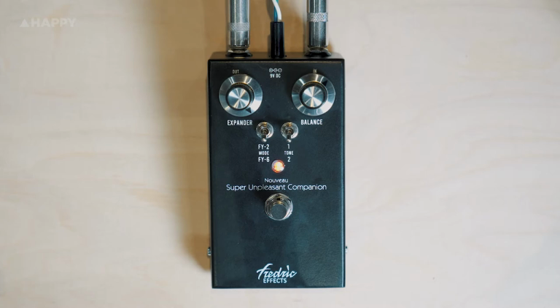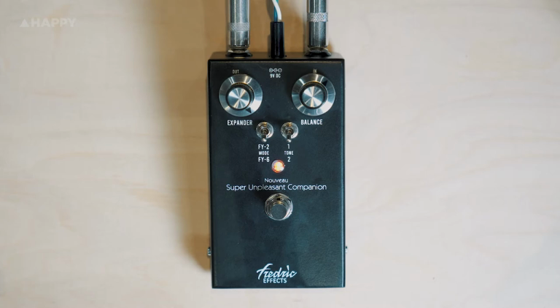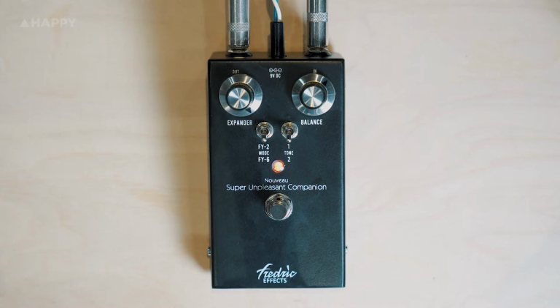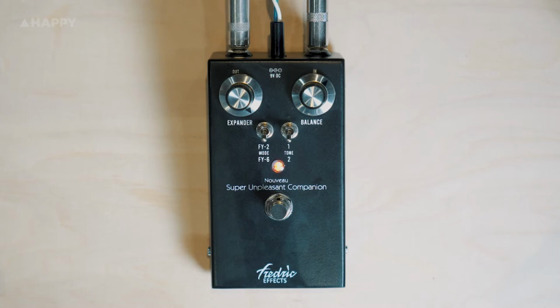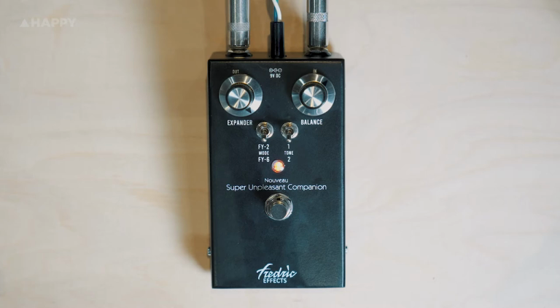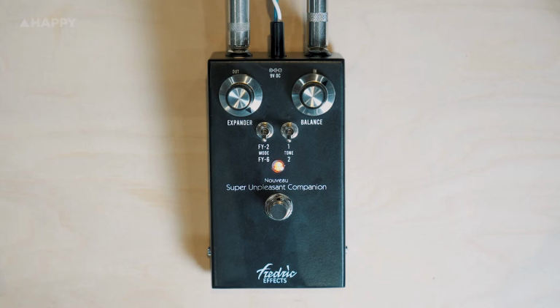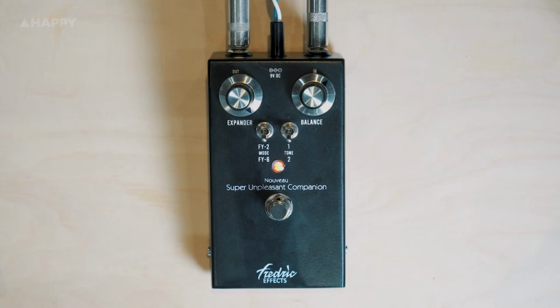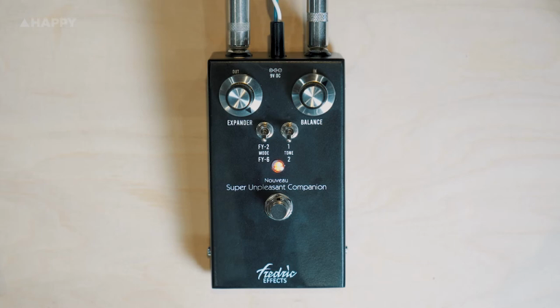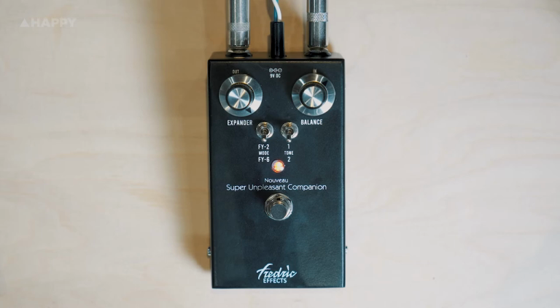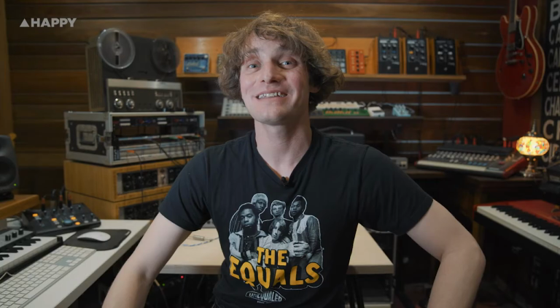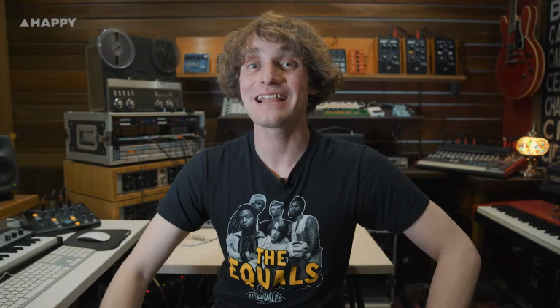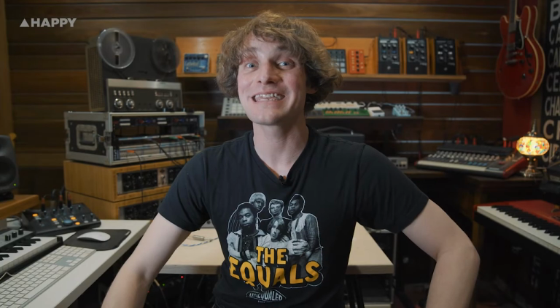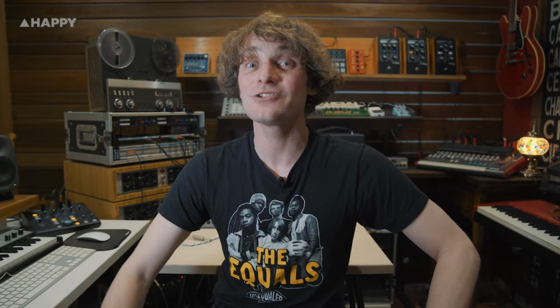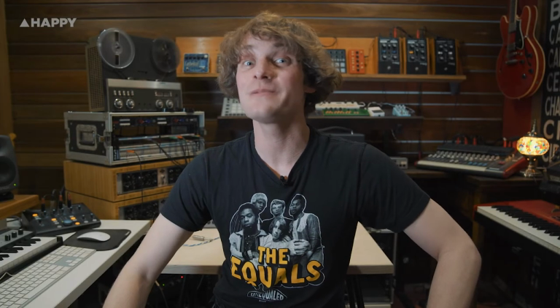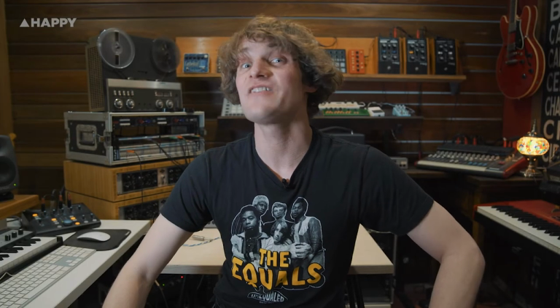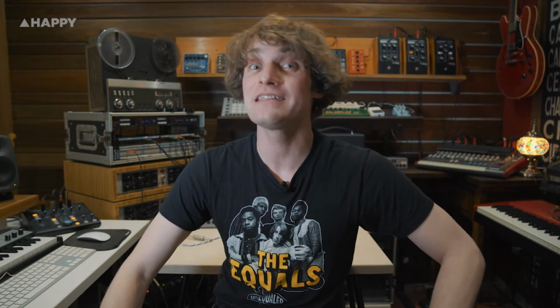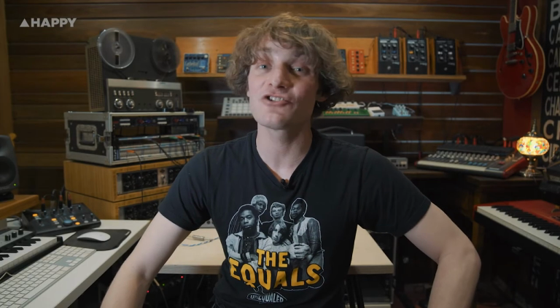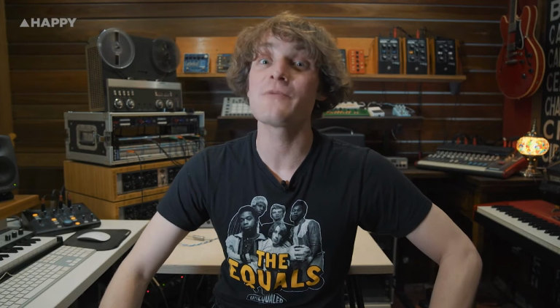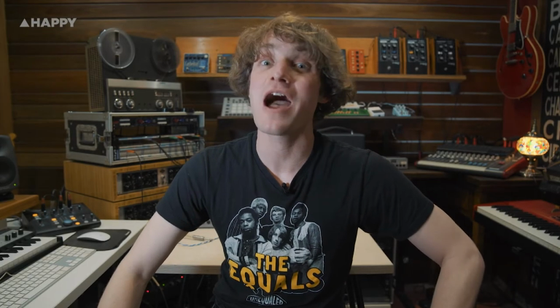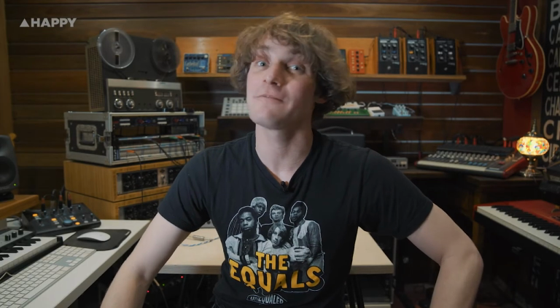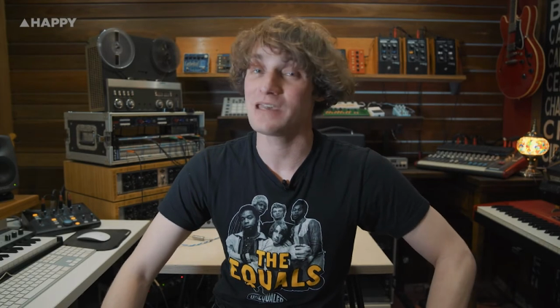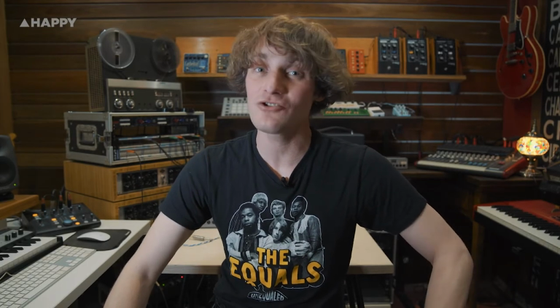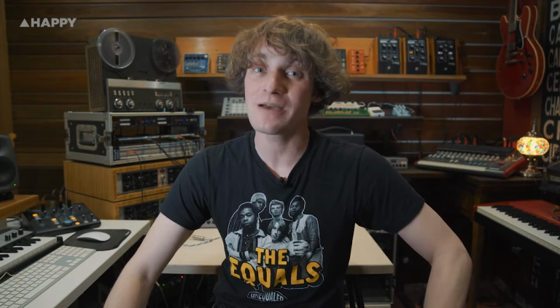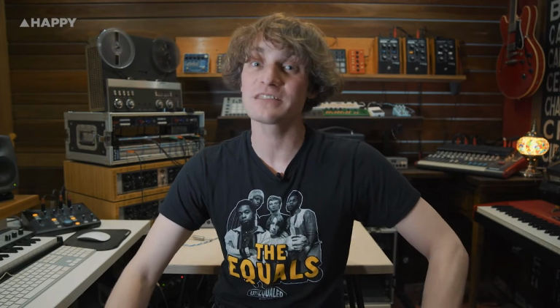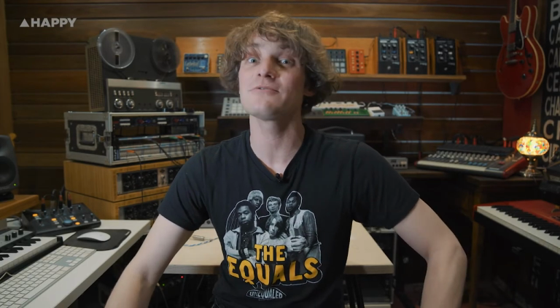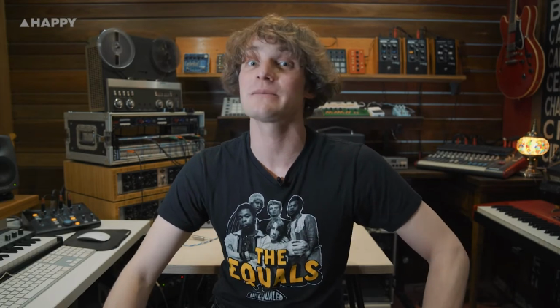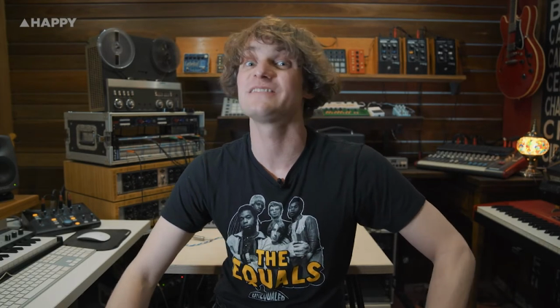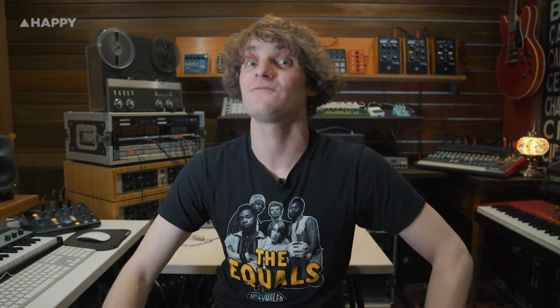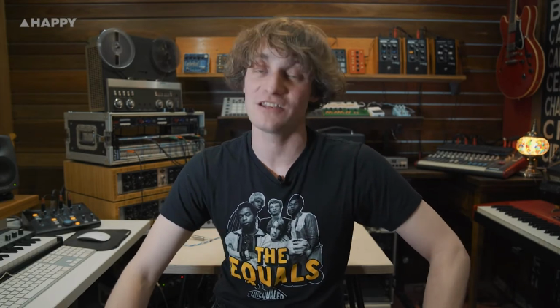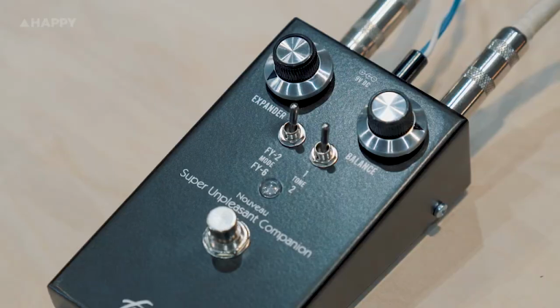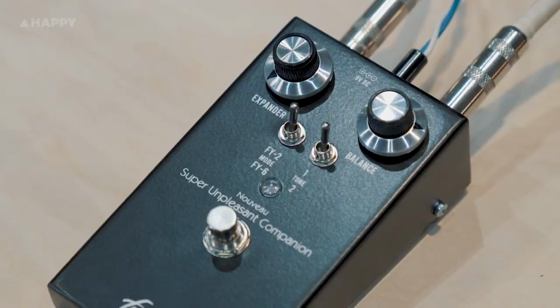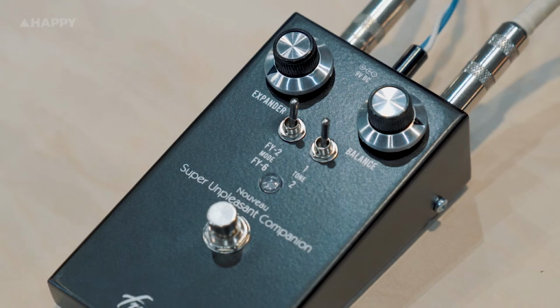All right, that was the demo. Now let's get into a bit of history behind the pedal and we'll see what some of its features are too.